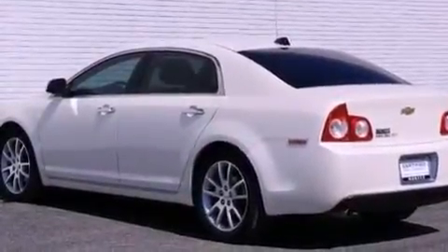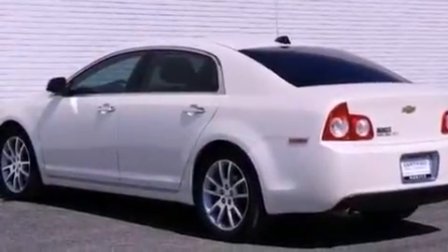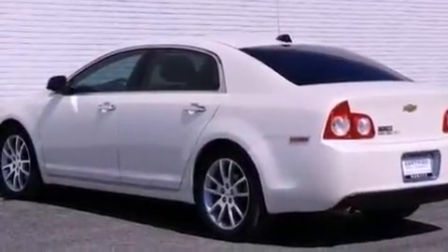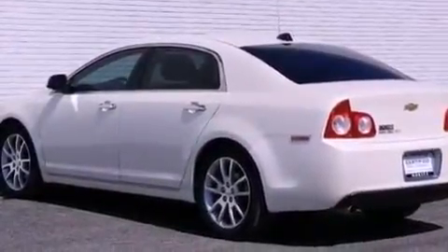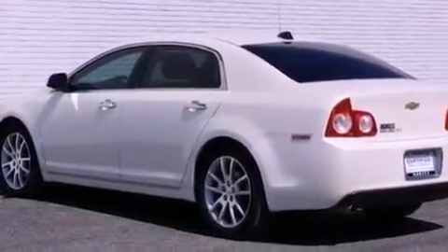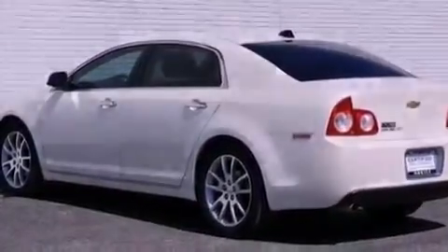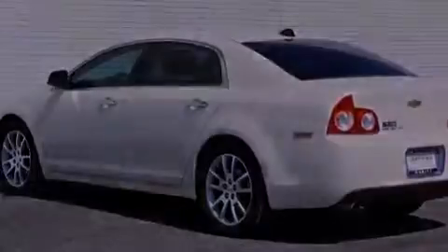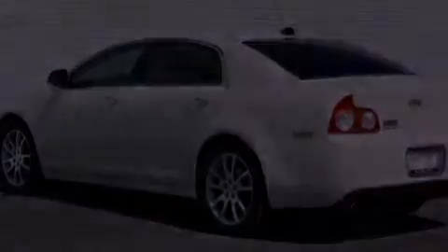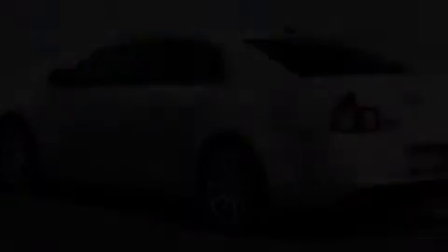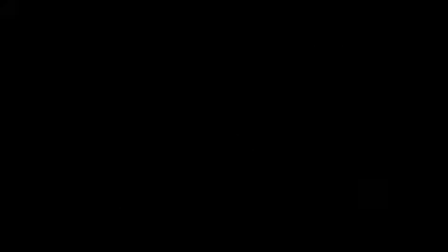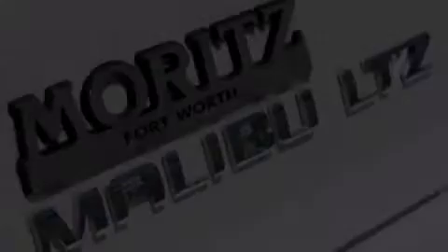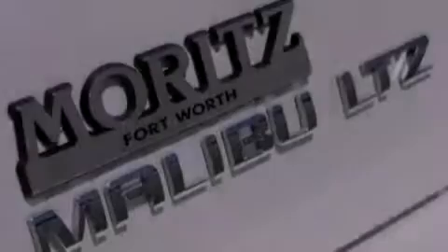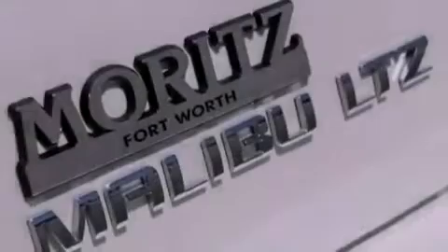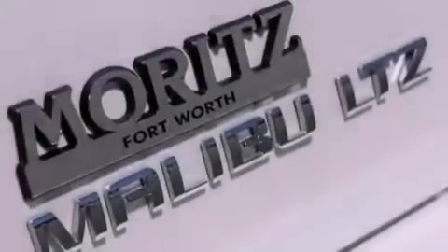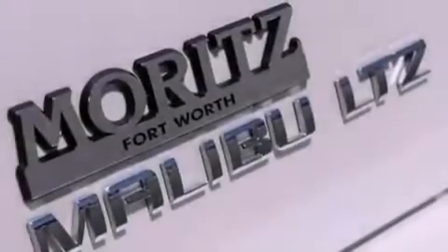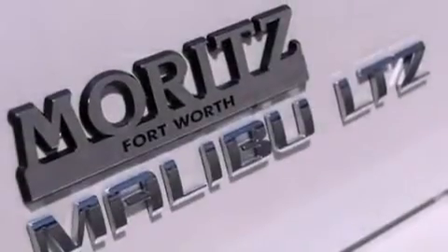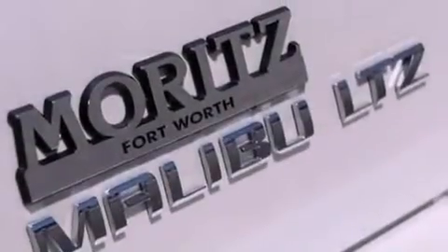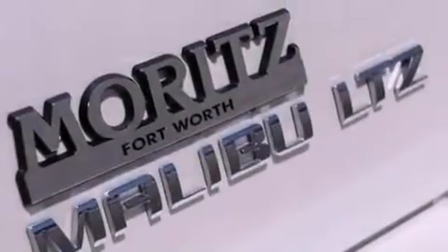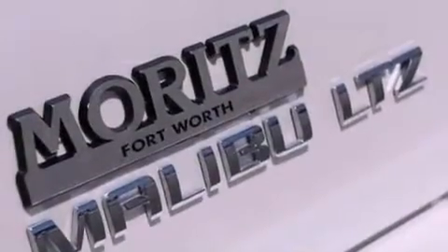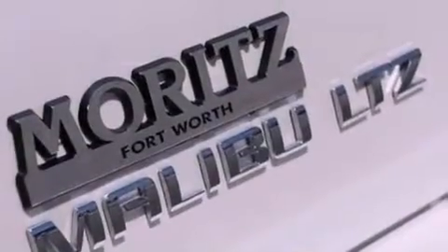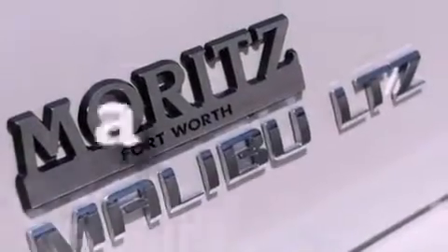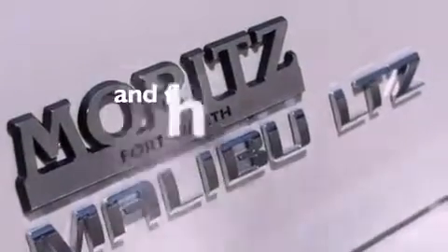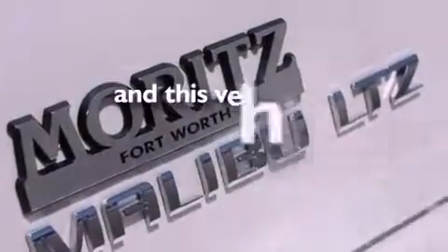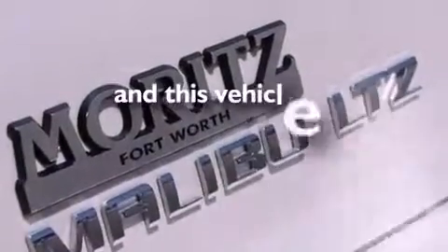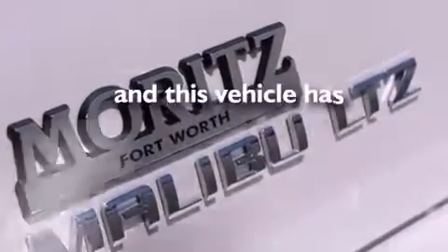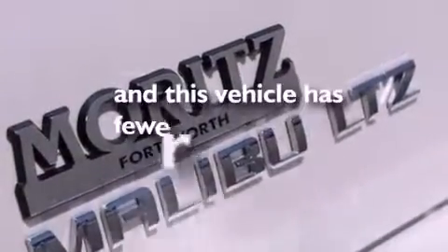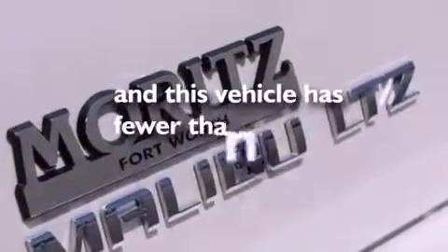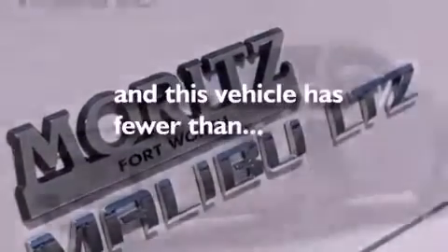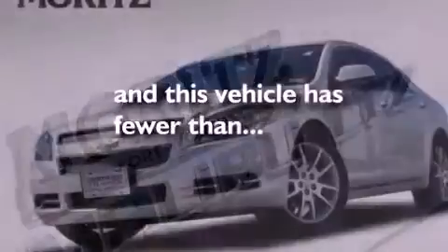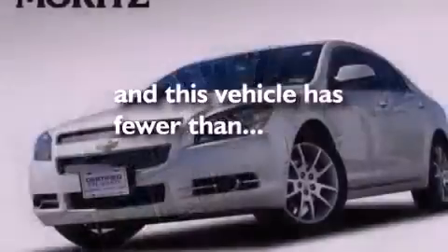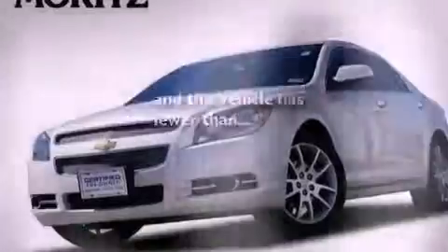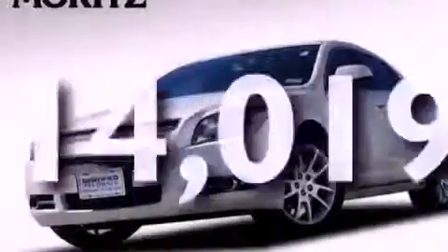Also included are fog lamps, OnStar, steering wheel mounted controls, and this vehicle has fewer than 15,000 miles on the odometer.